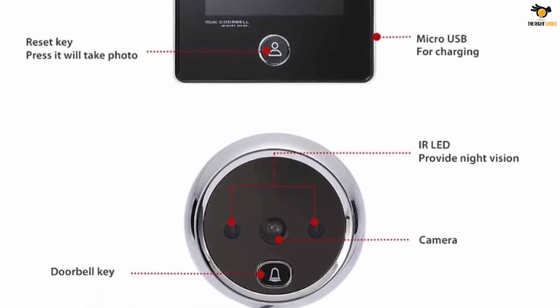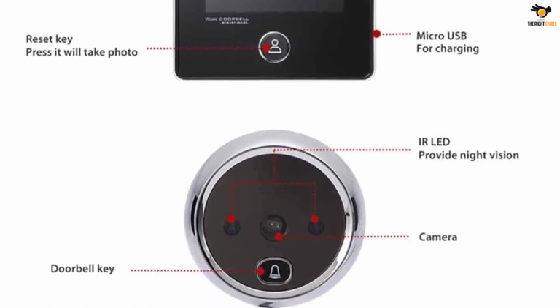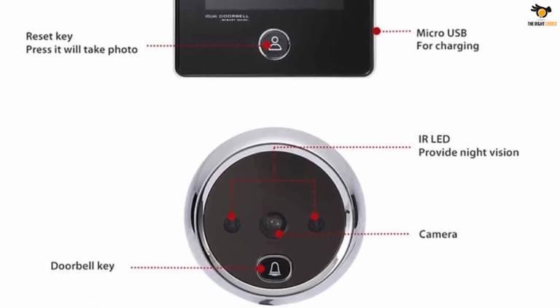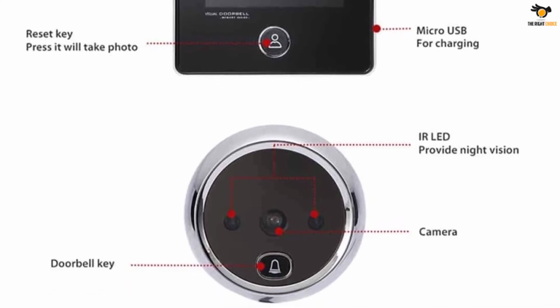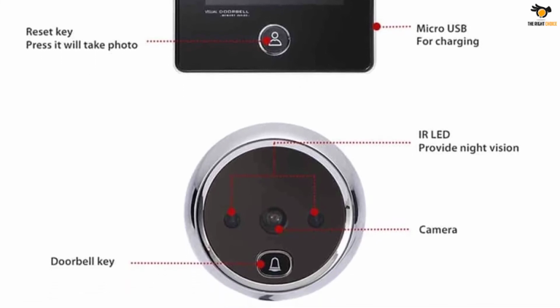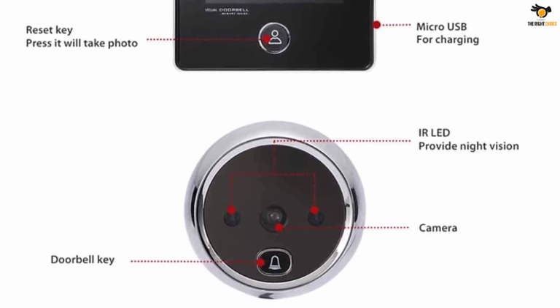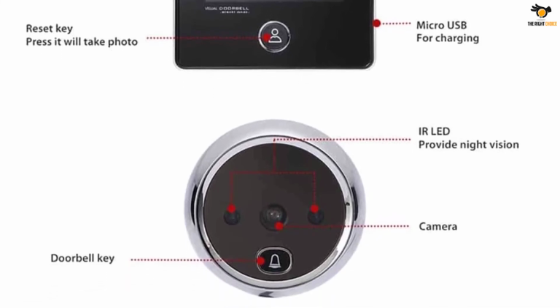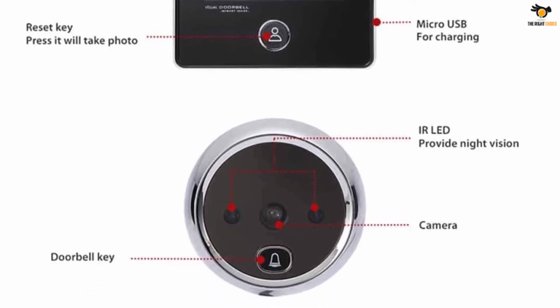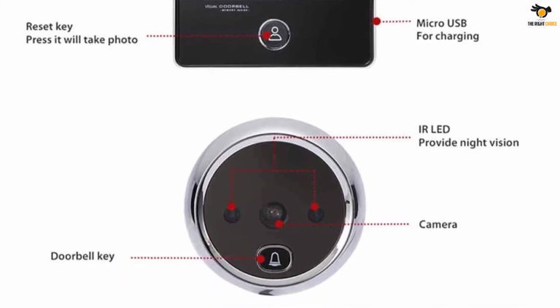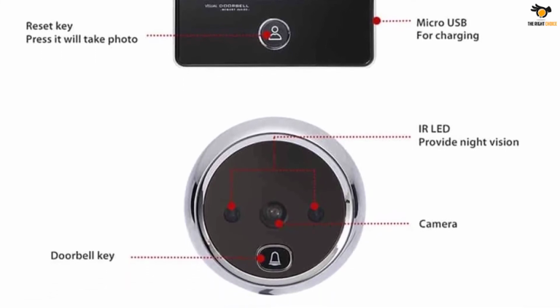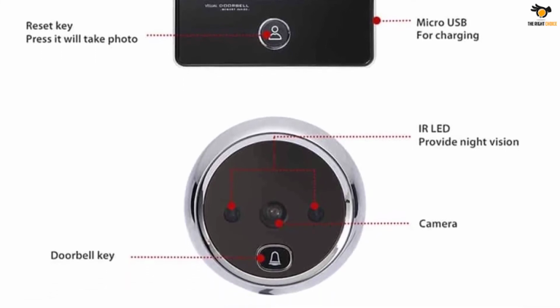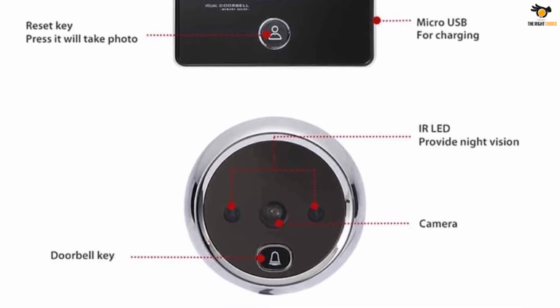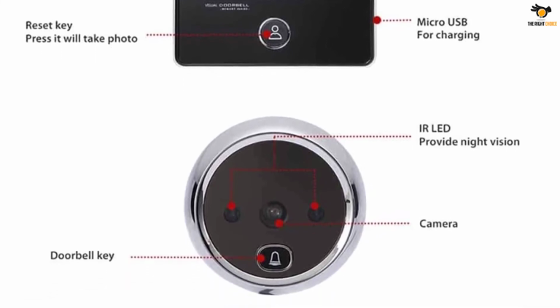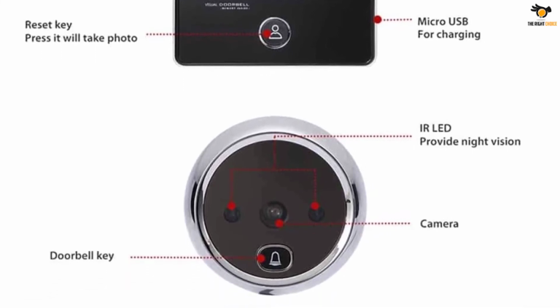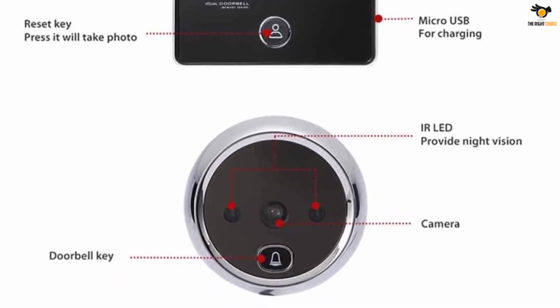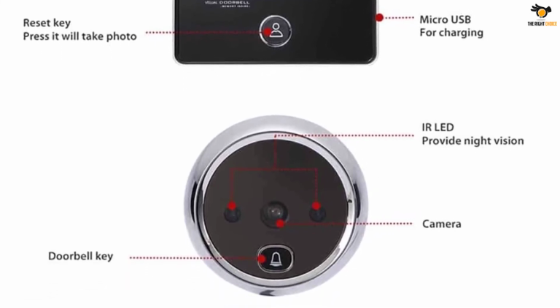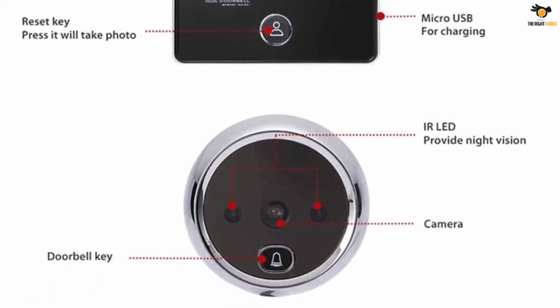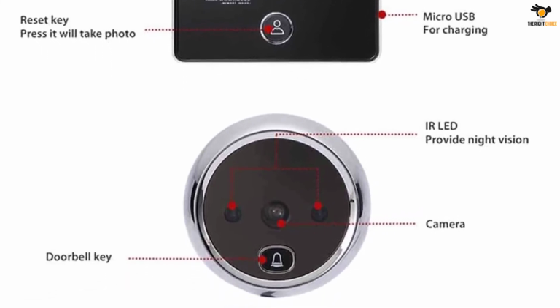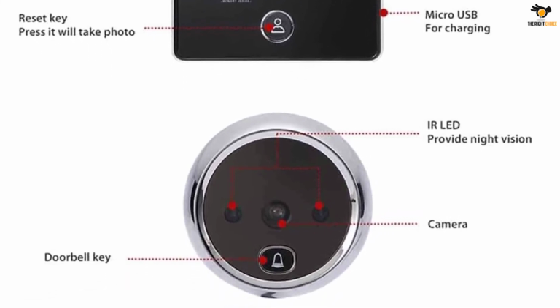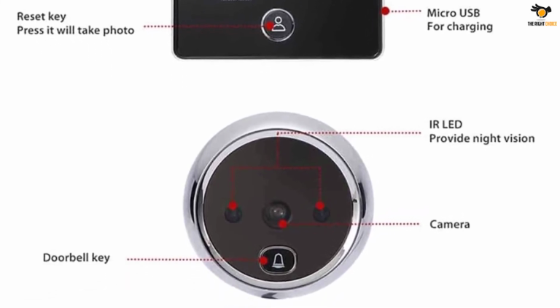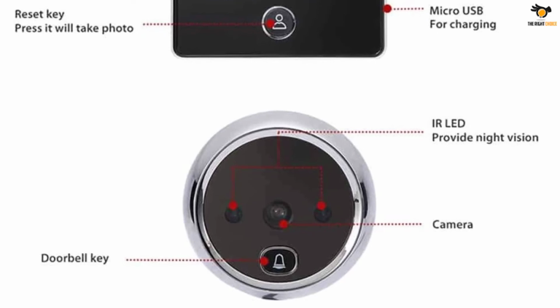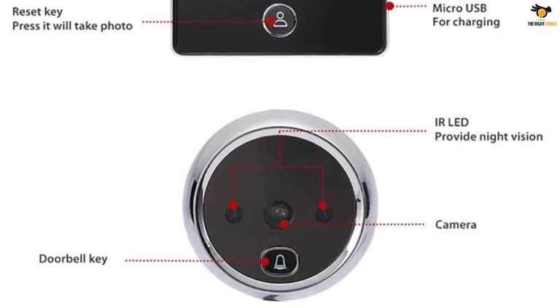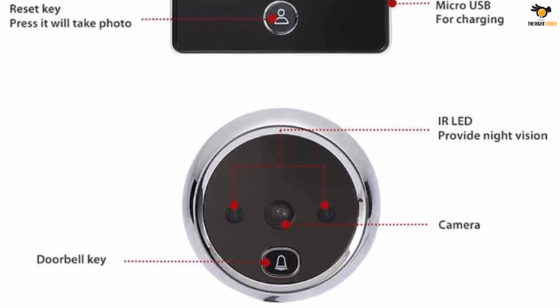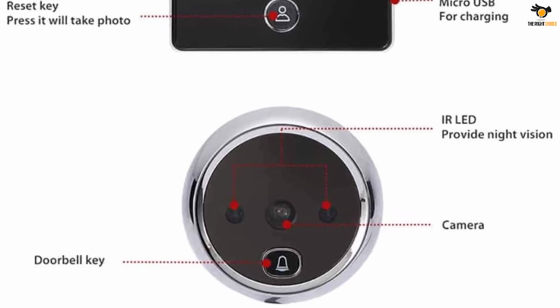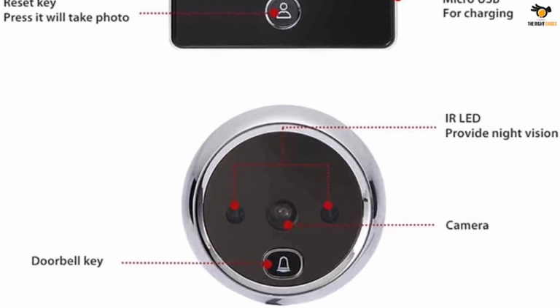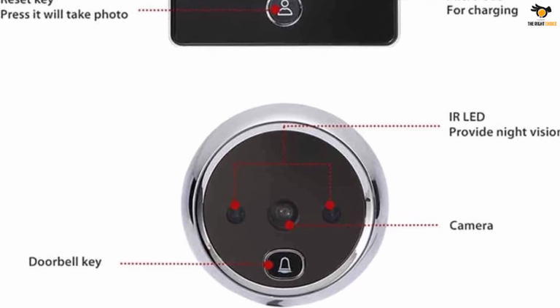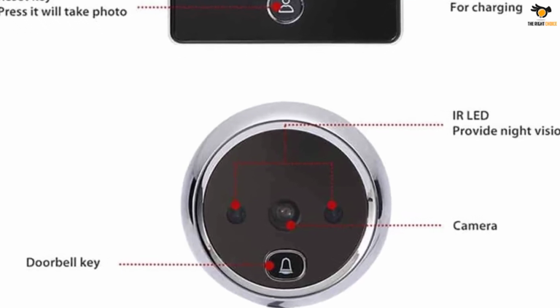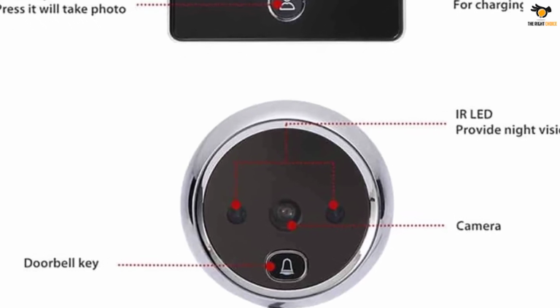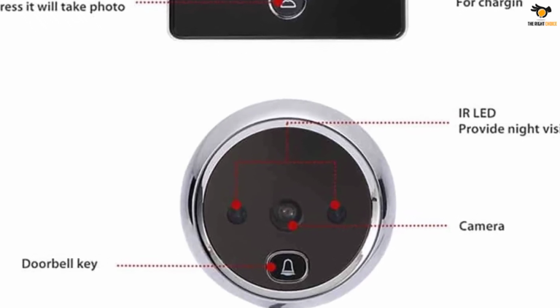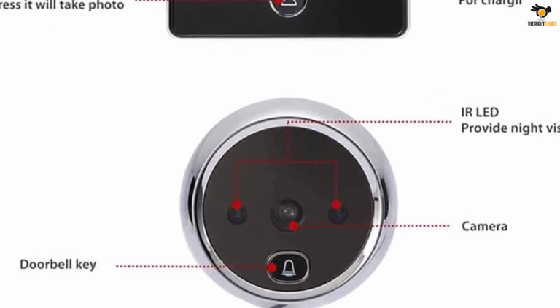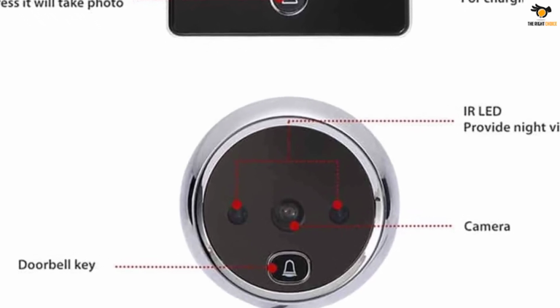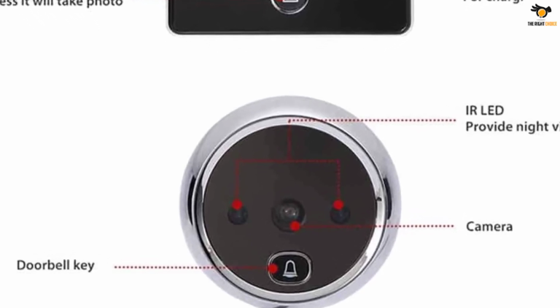Make sure there is an existing peephole on your front door before purchasing; otherwise, you have to drill one by yourself.